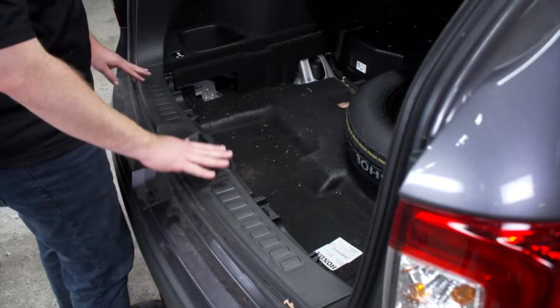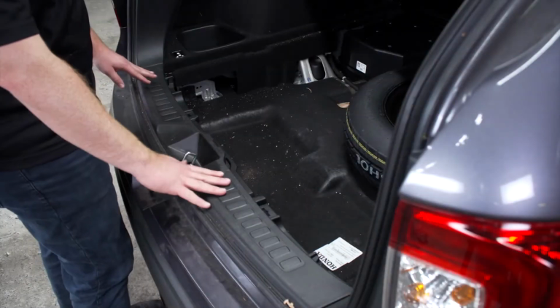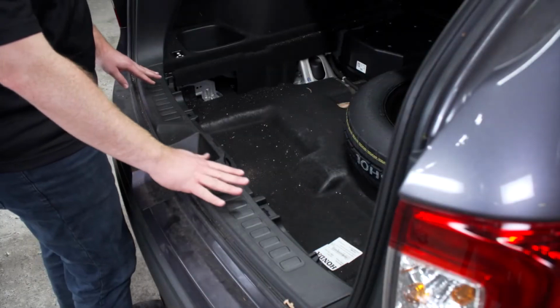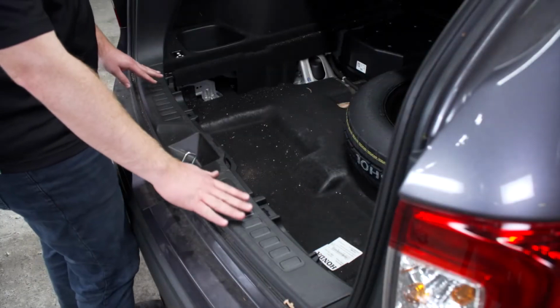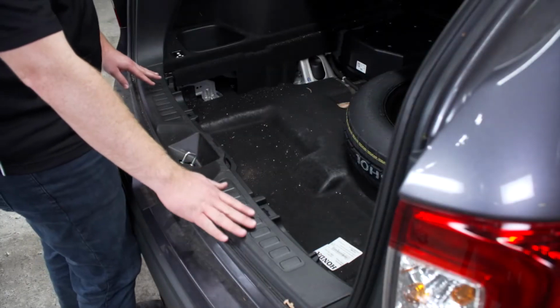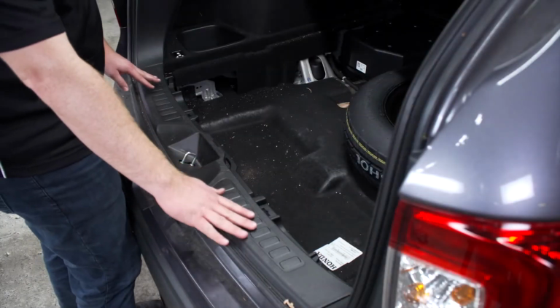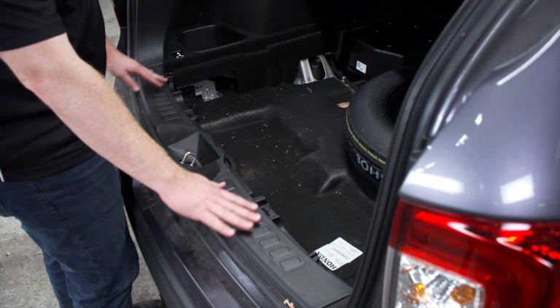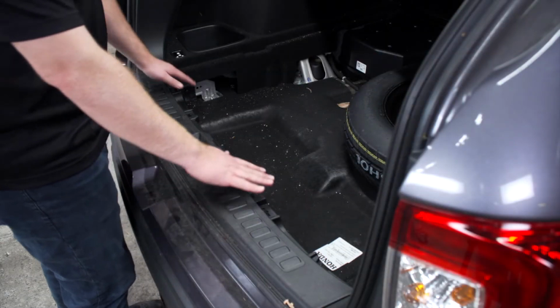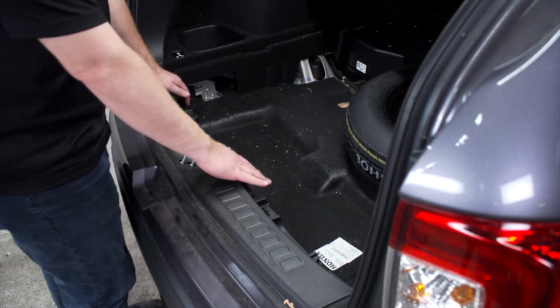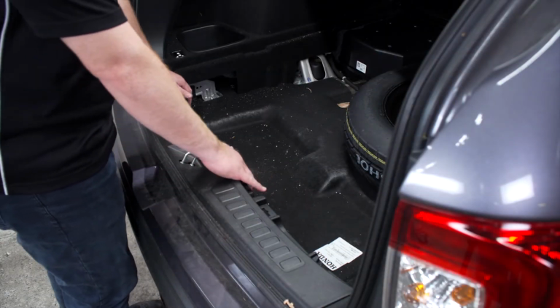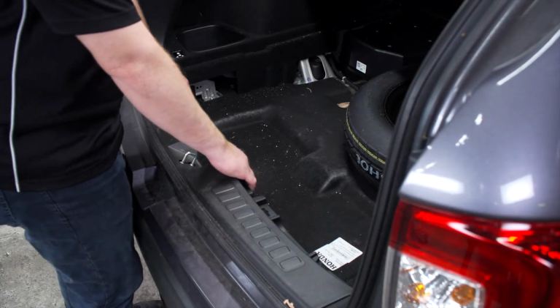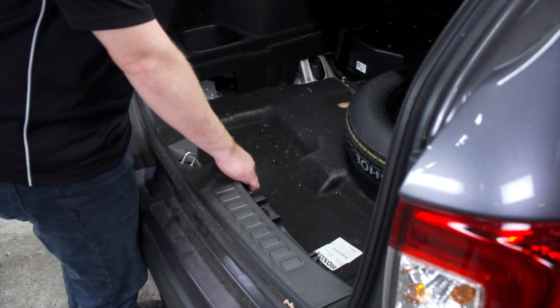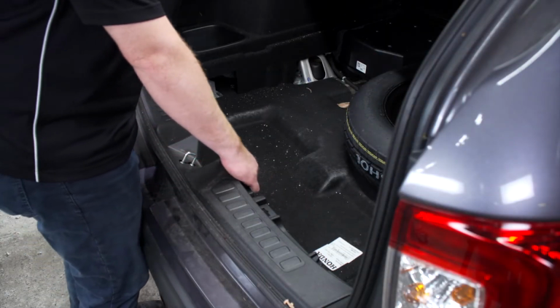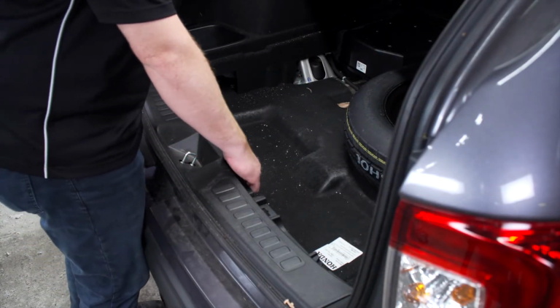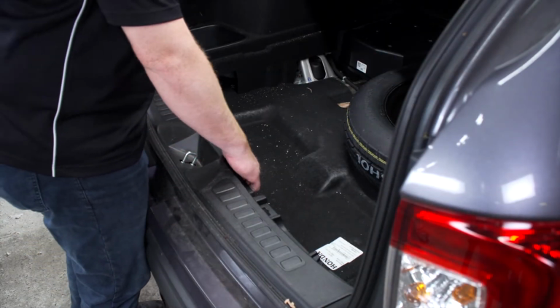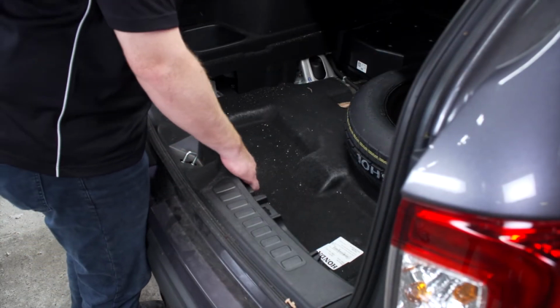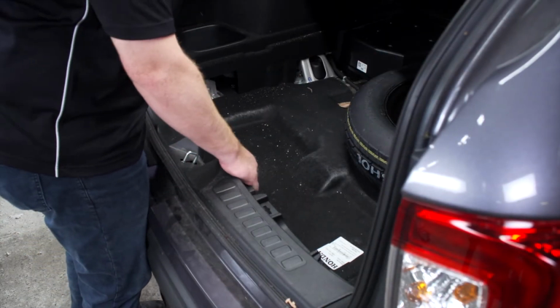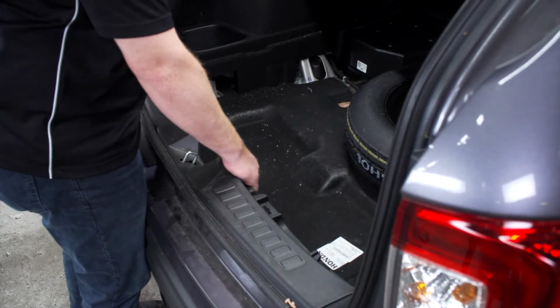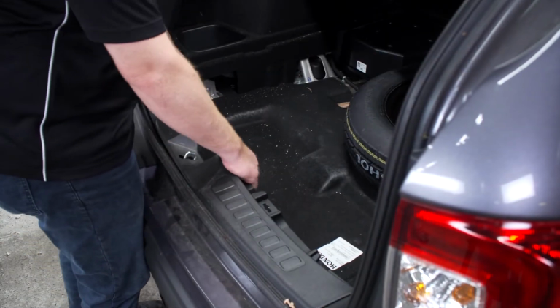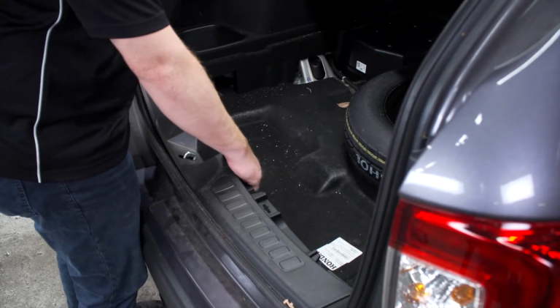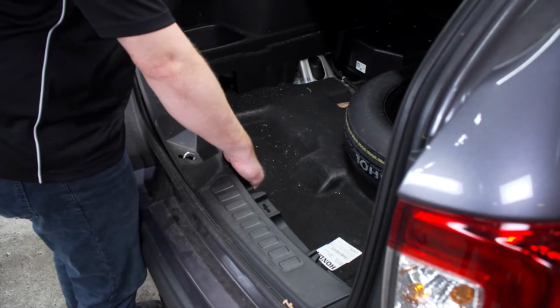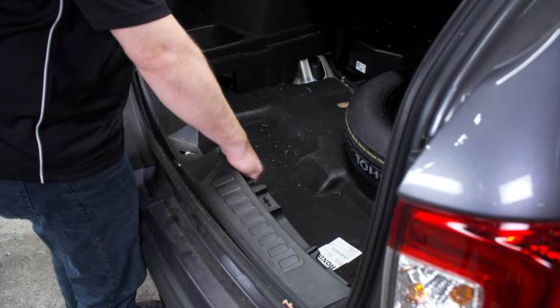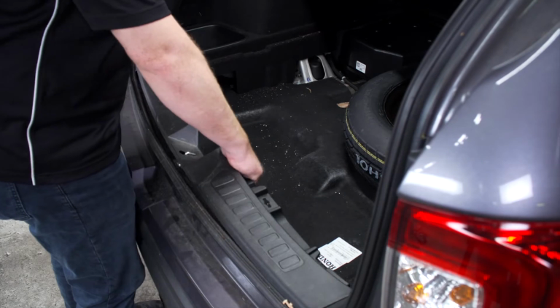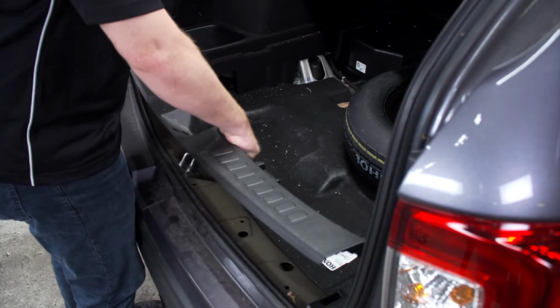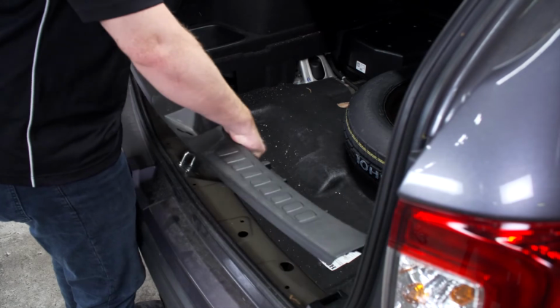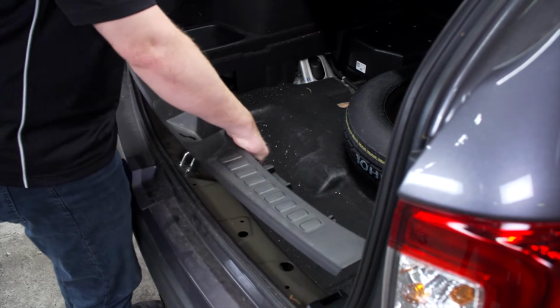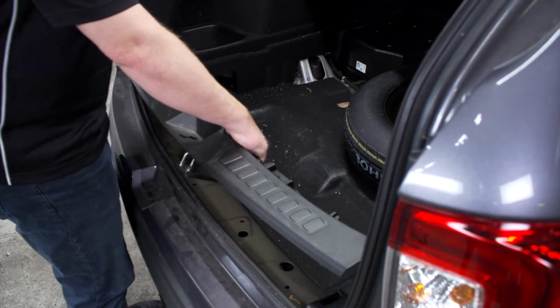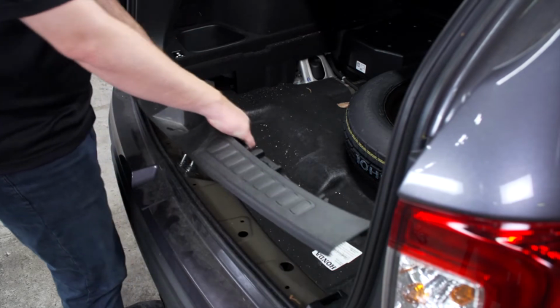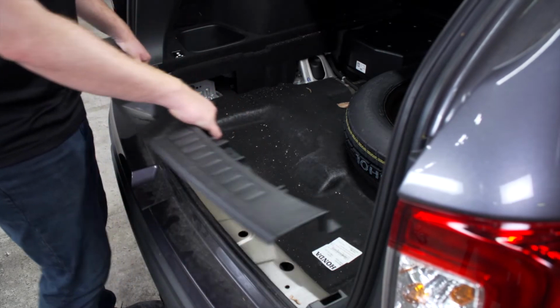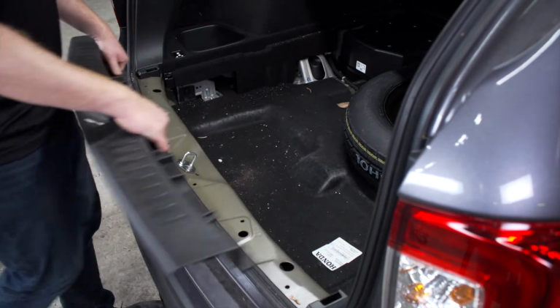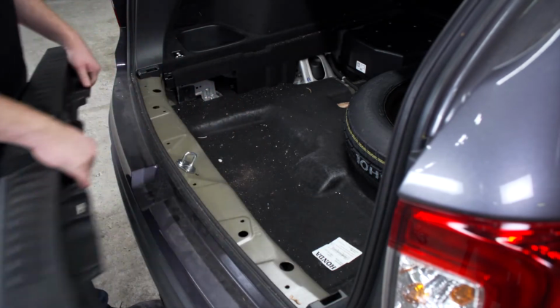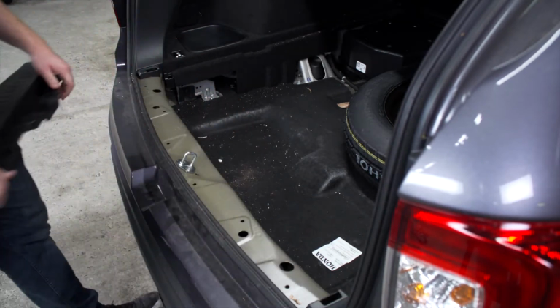Next we're going to remove our rear threshold panel. It's just going to pull up, and we'll set it aside.